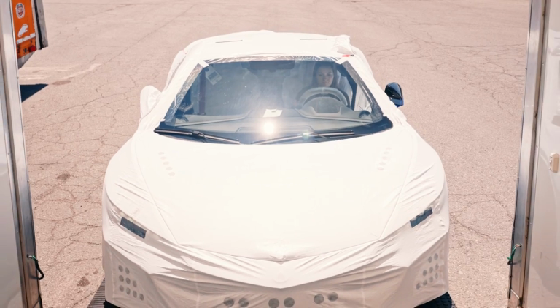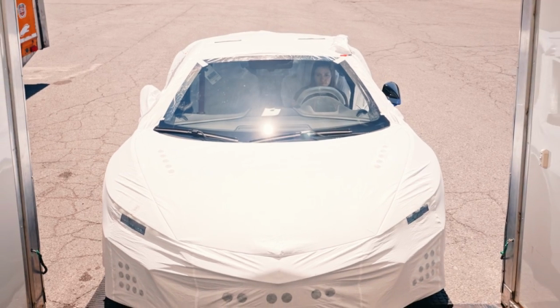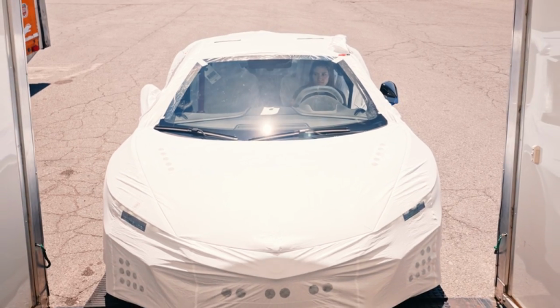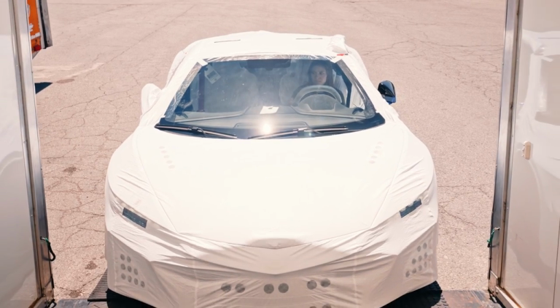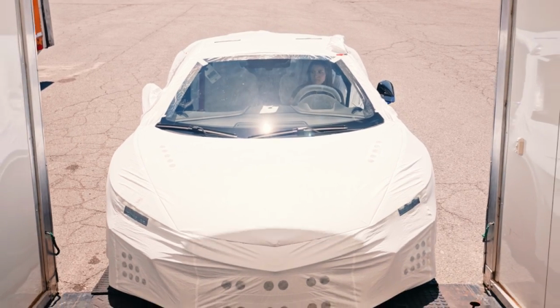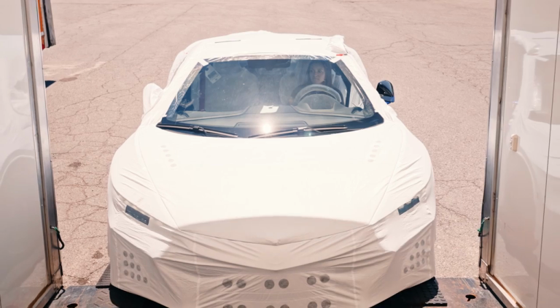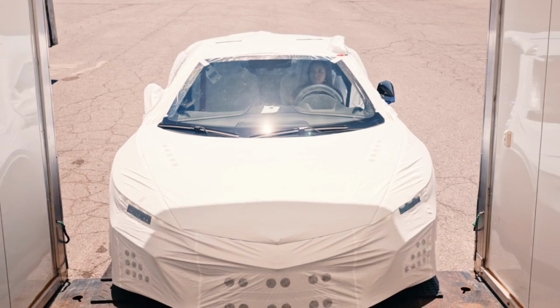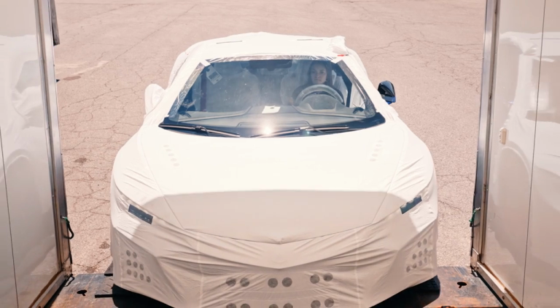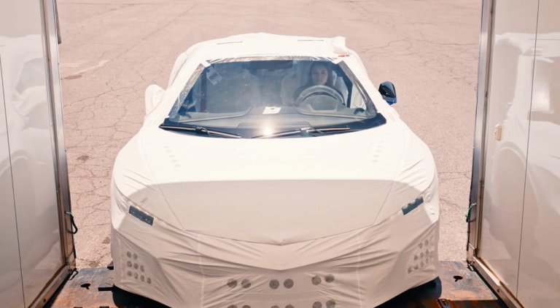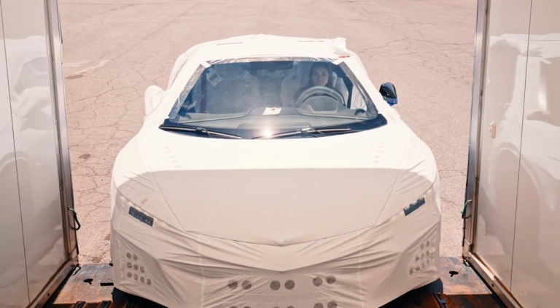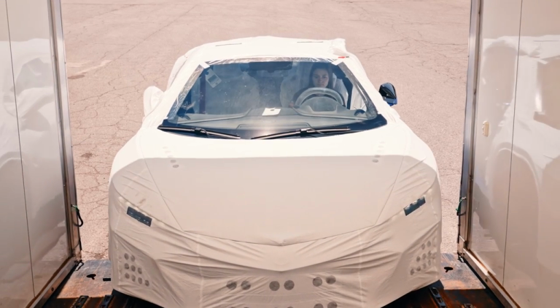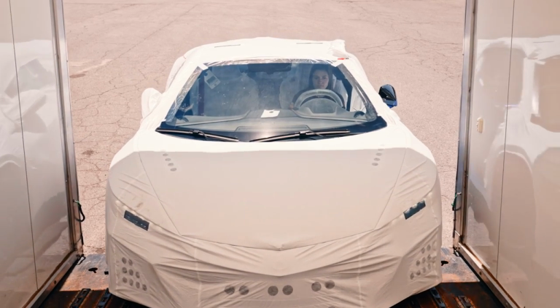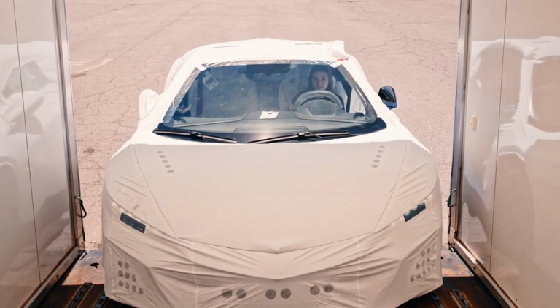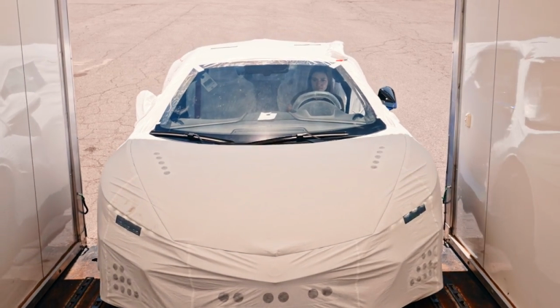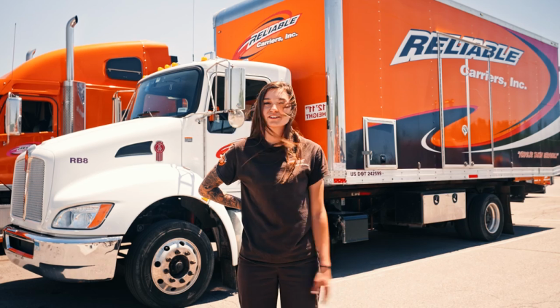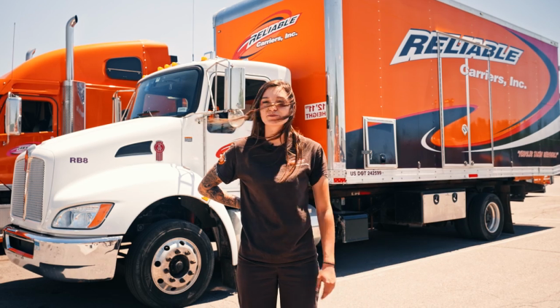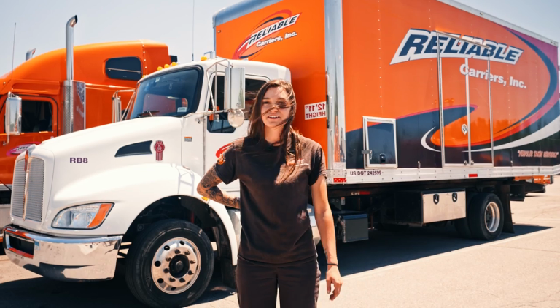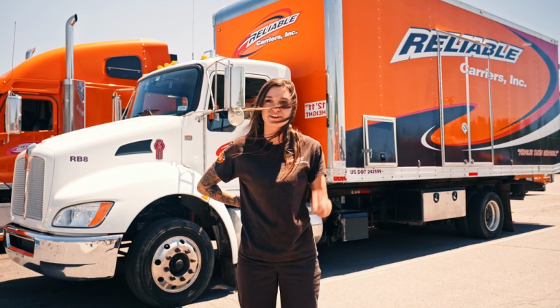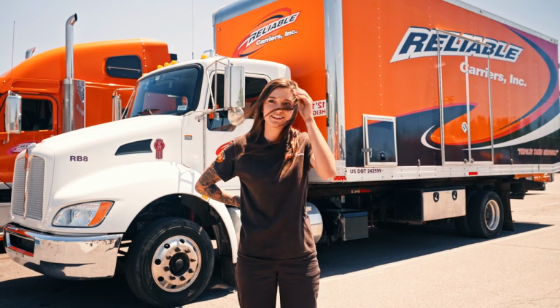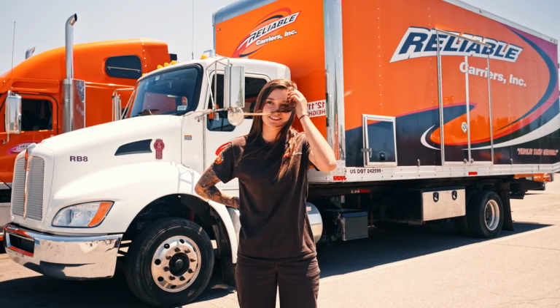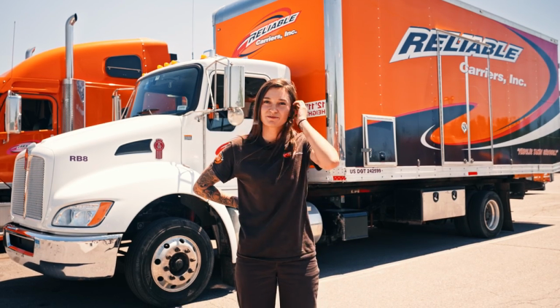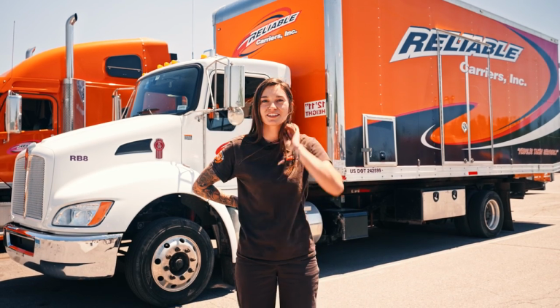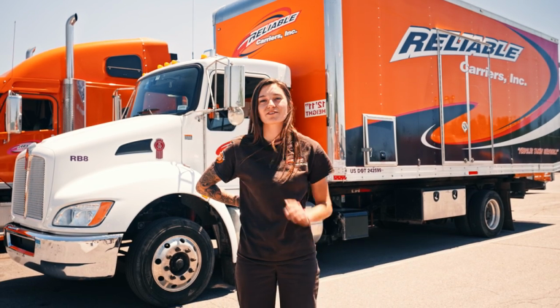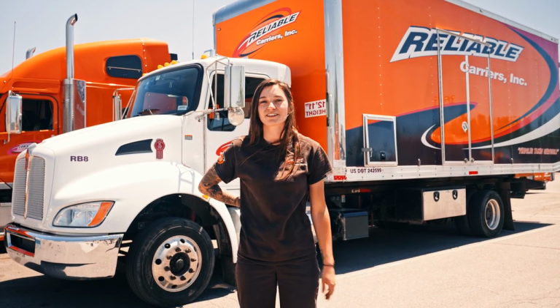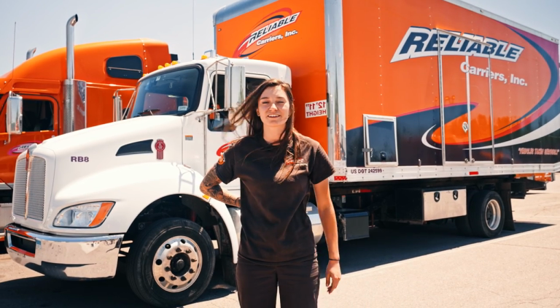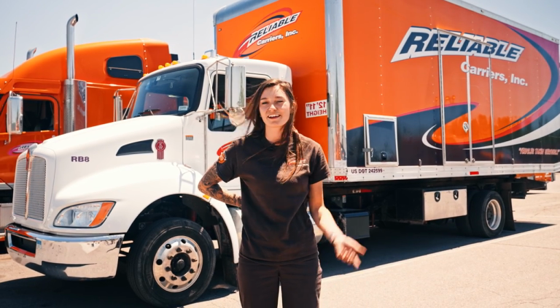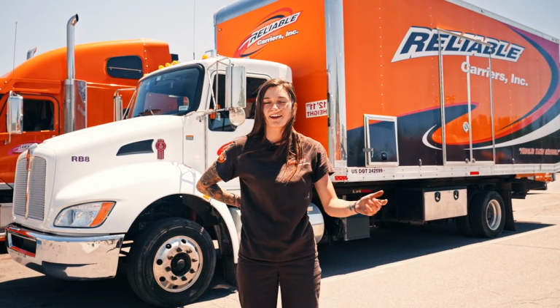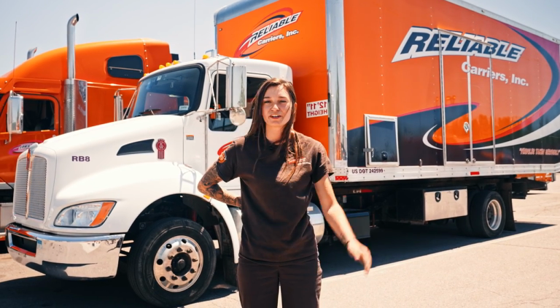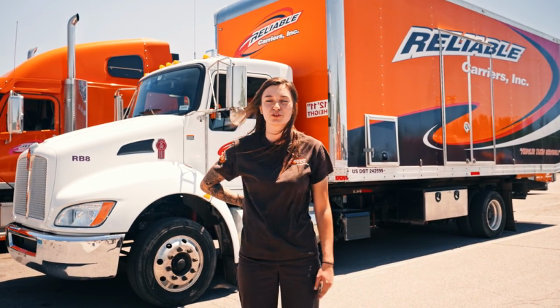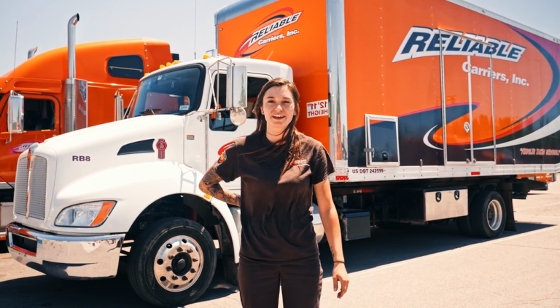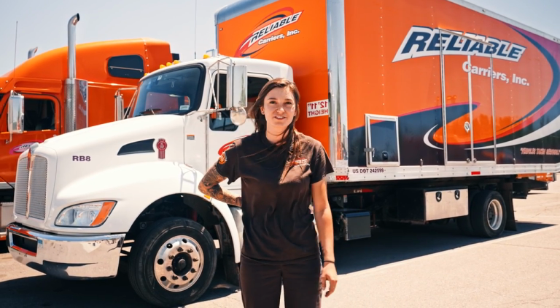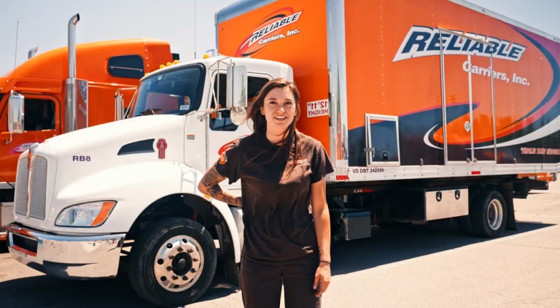I've always been into cars and stuff like that. I thought this would be a good fit just because of that reason, and I've been enjoying it ever since.